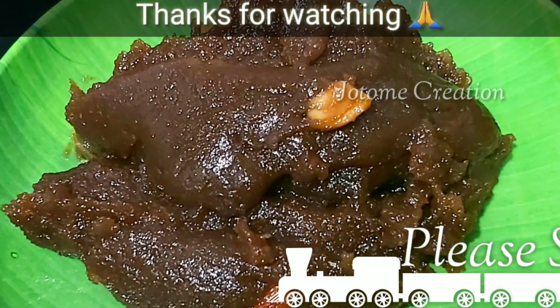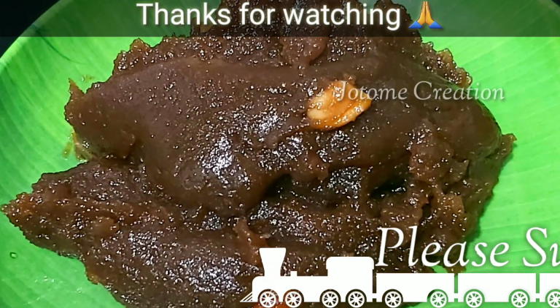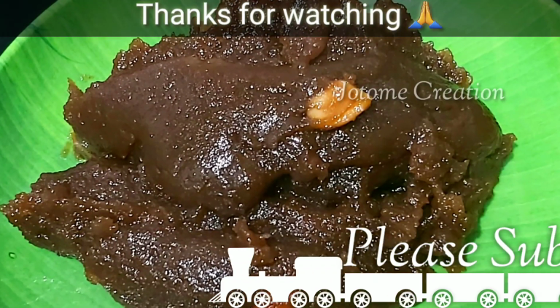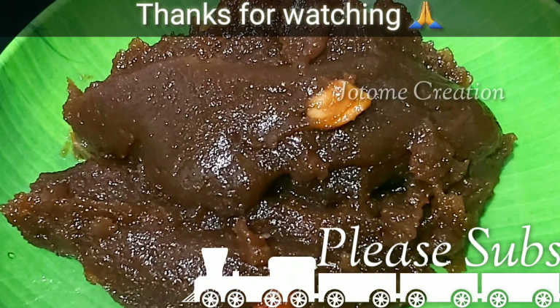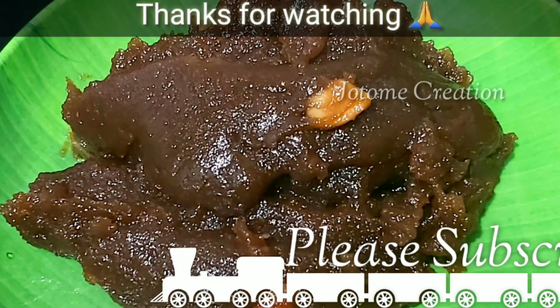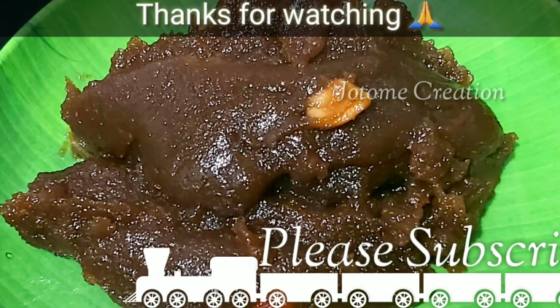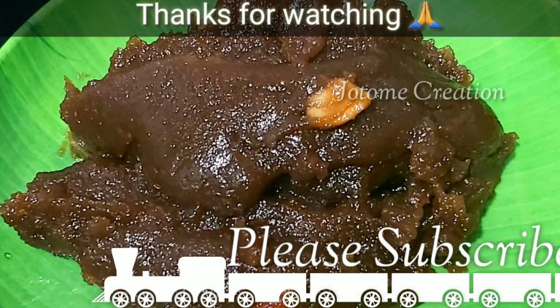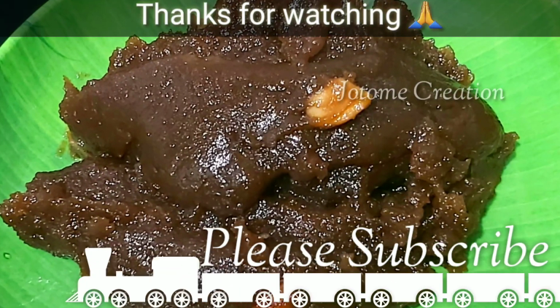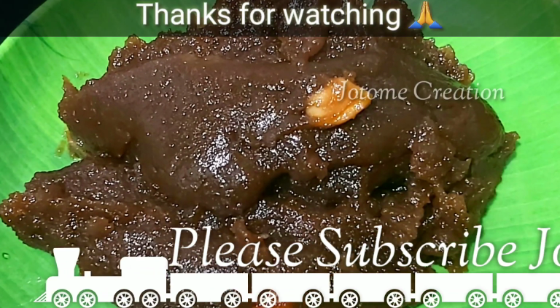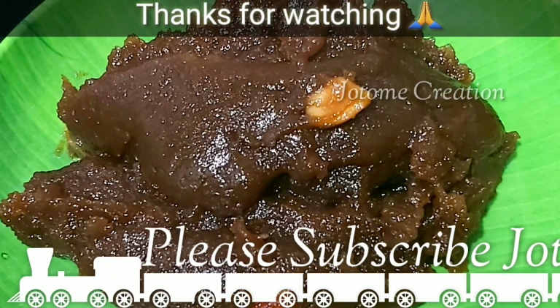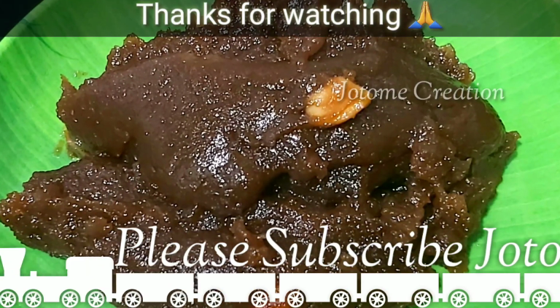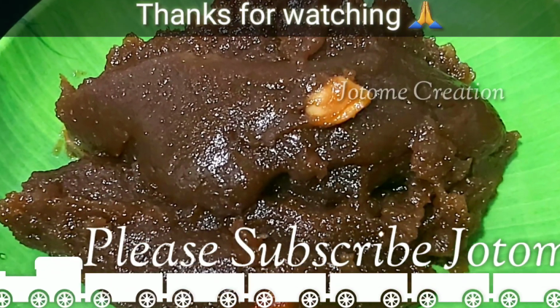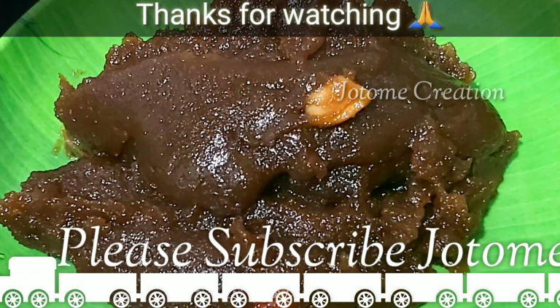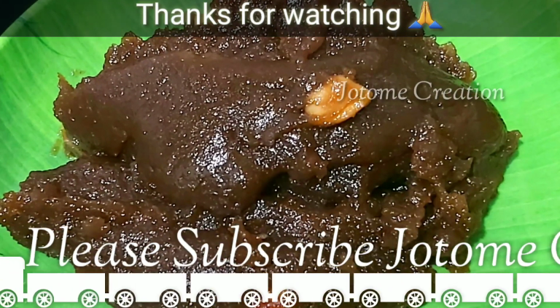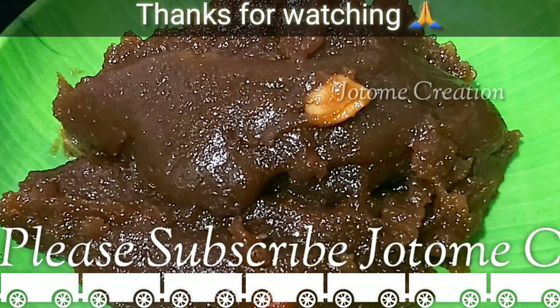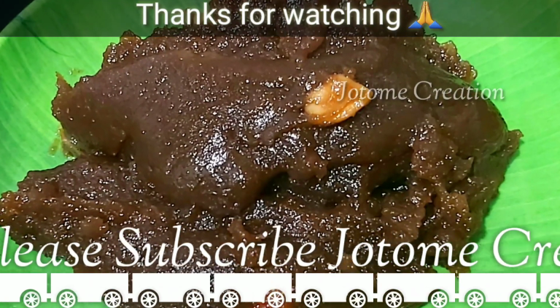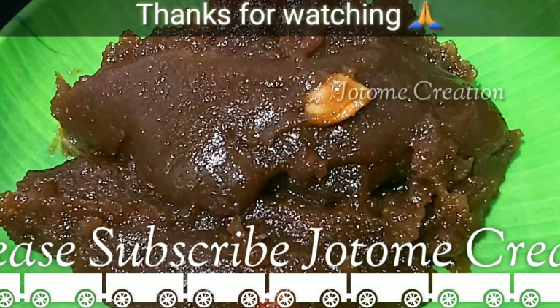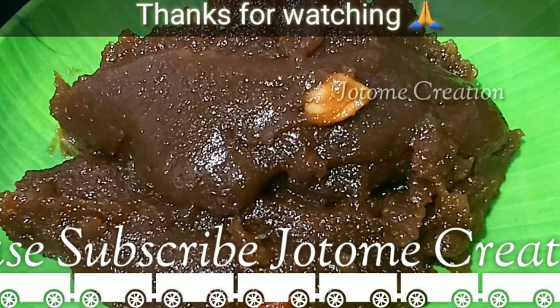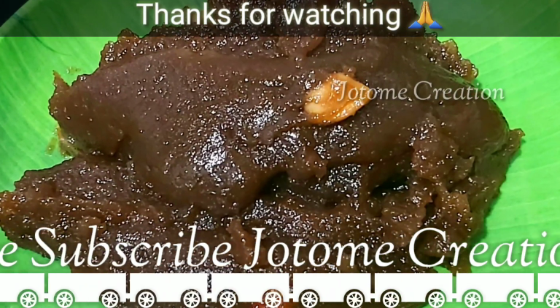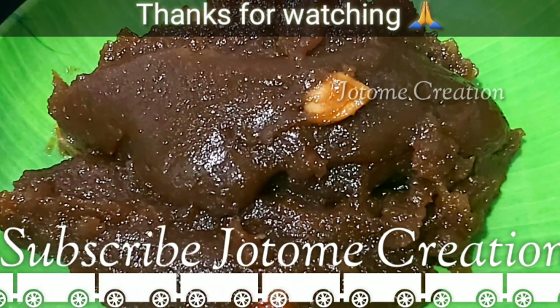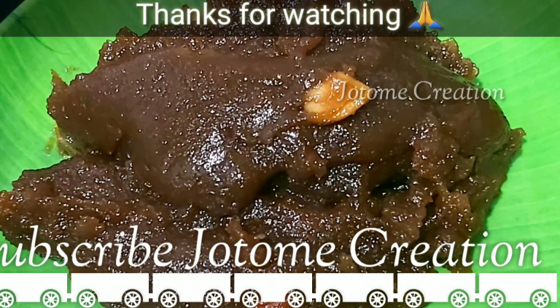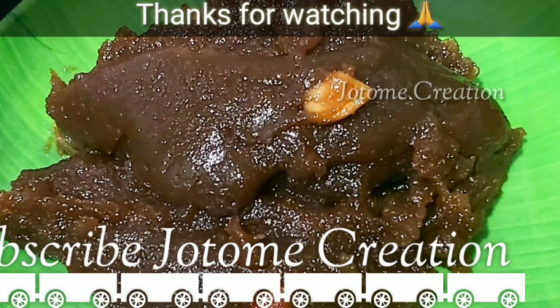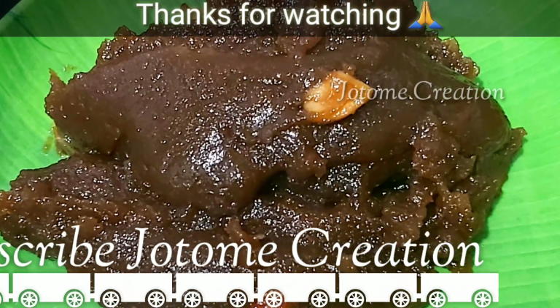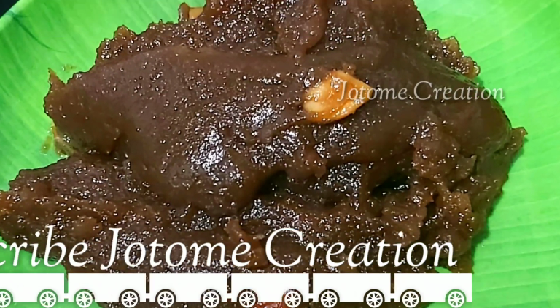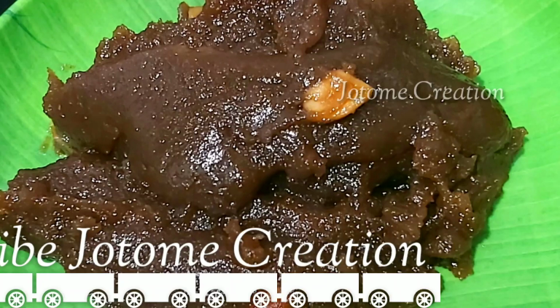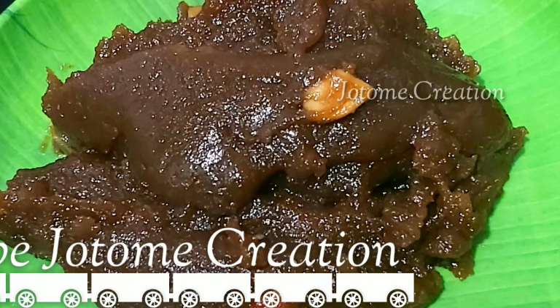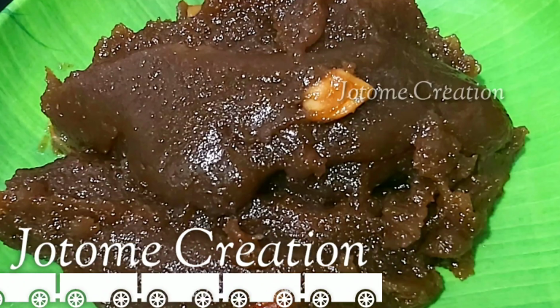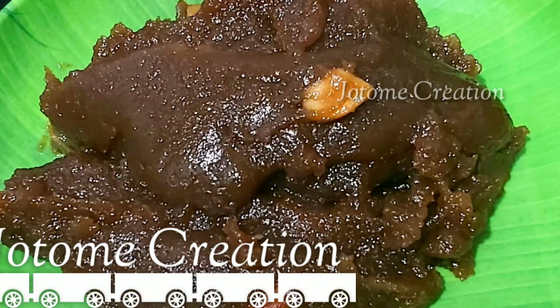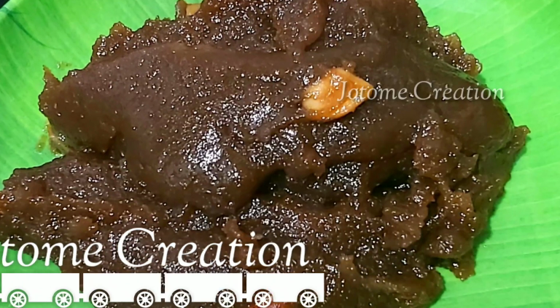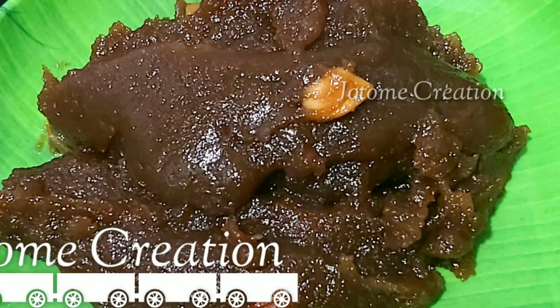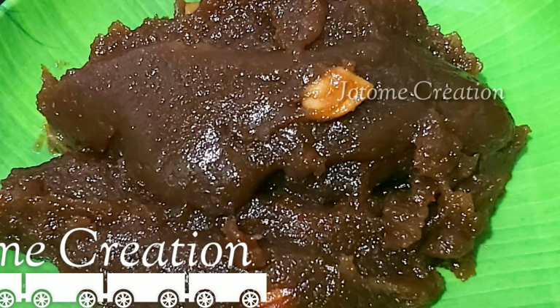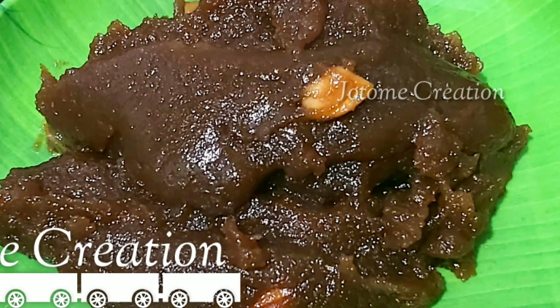Please like, share, comment and subscribe. I hope you enjoyed this video.